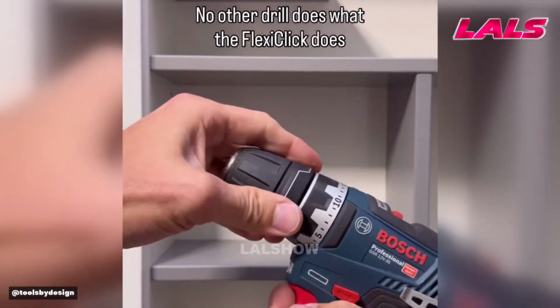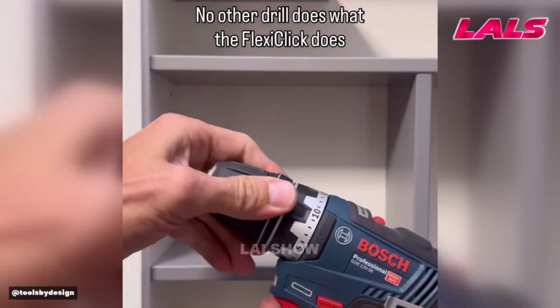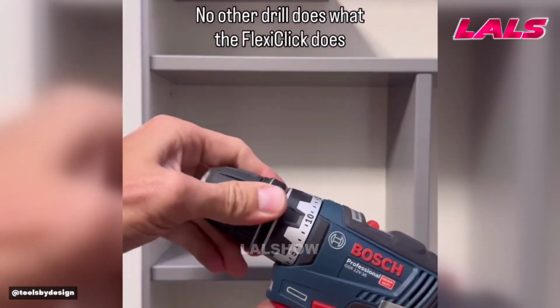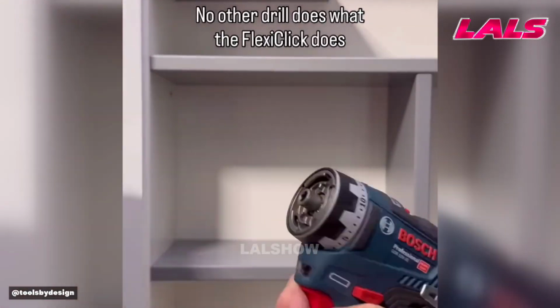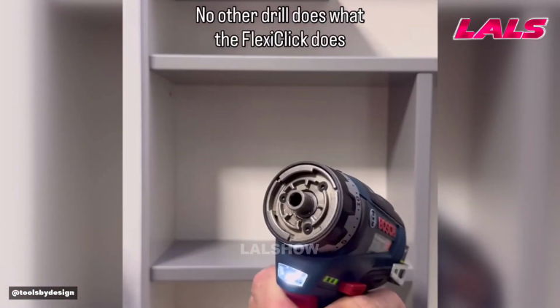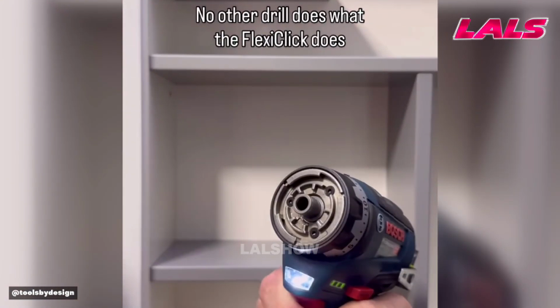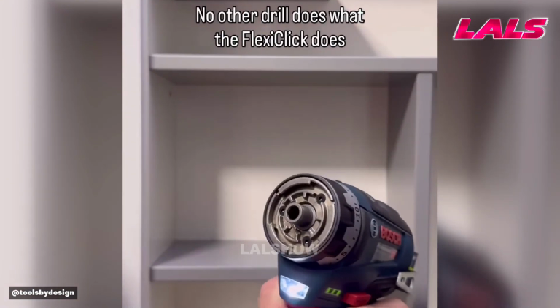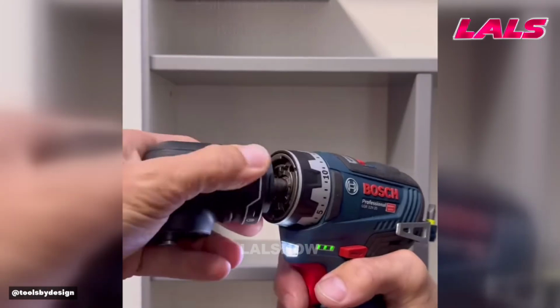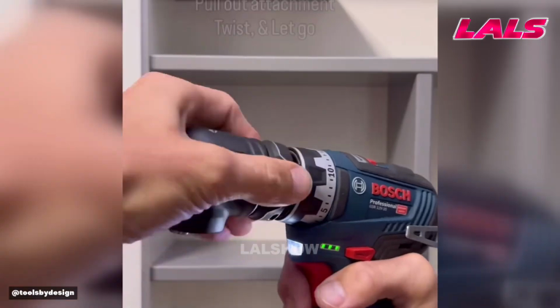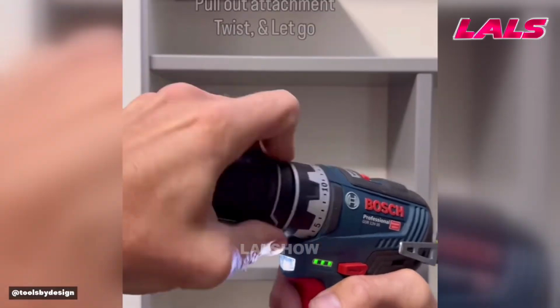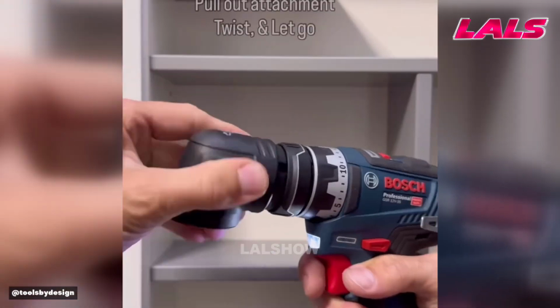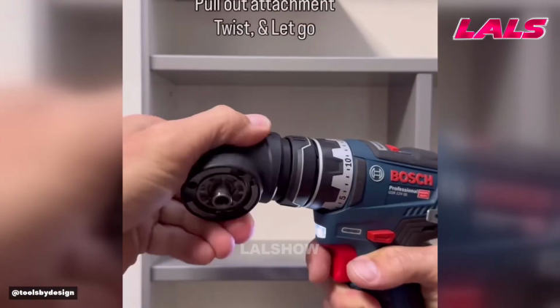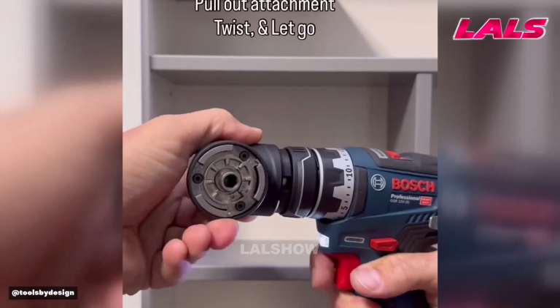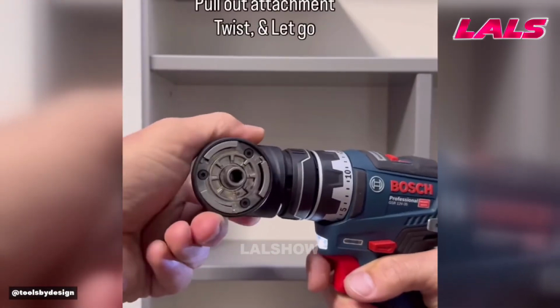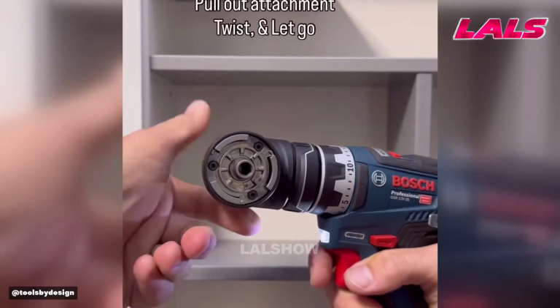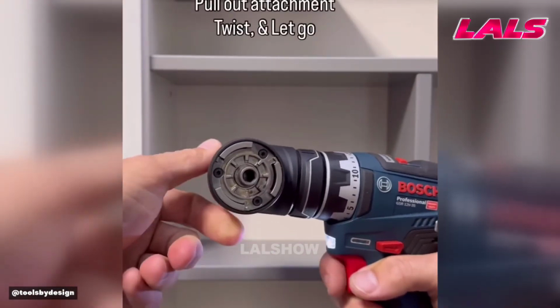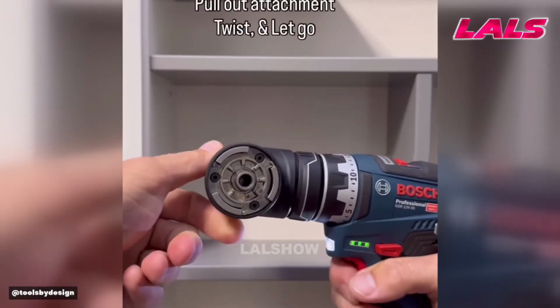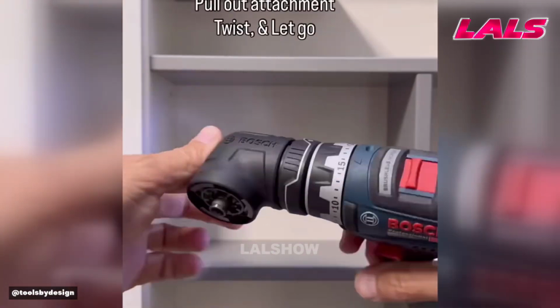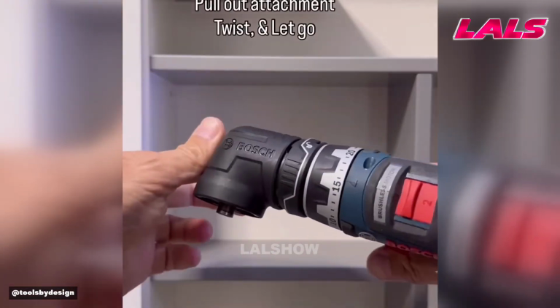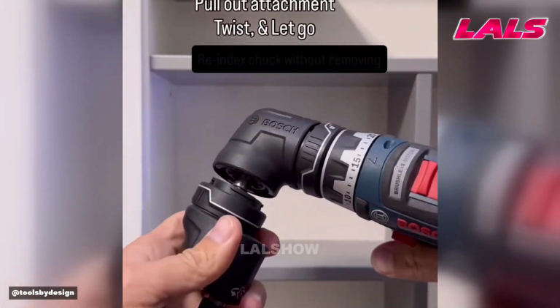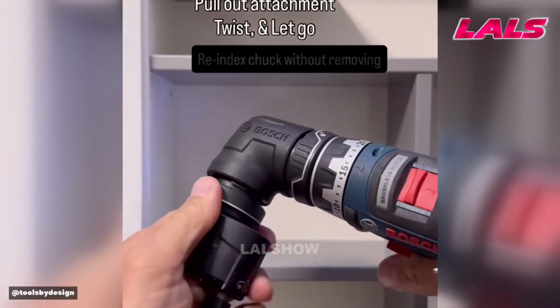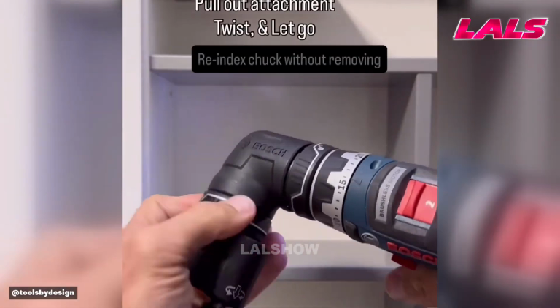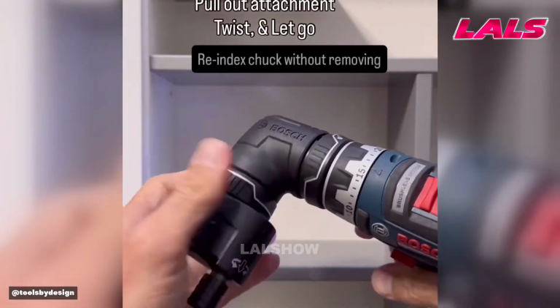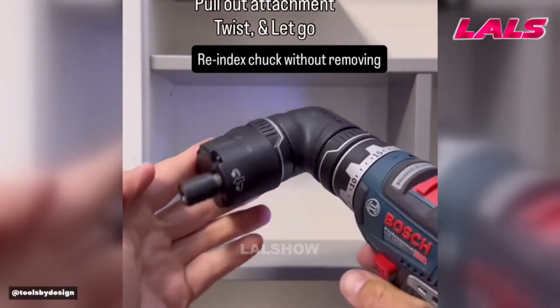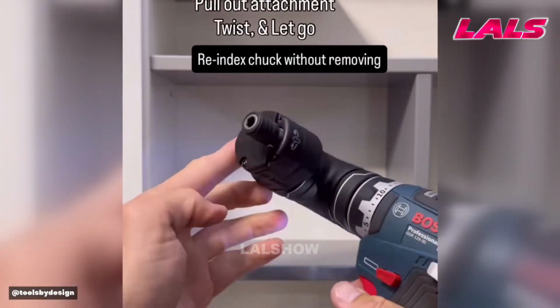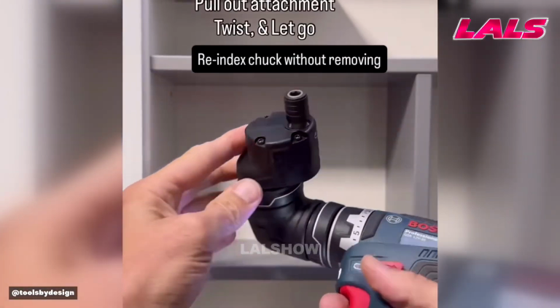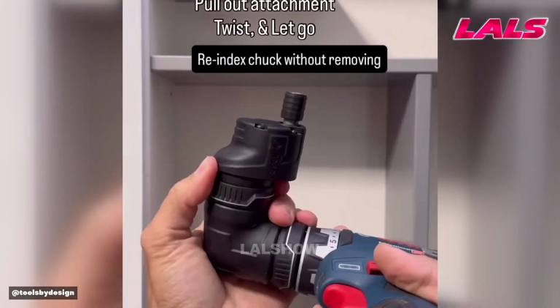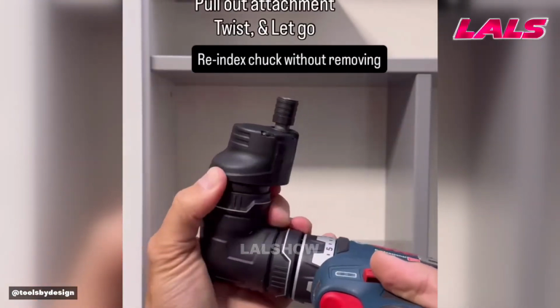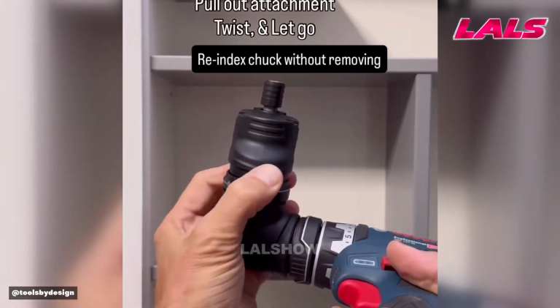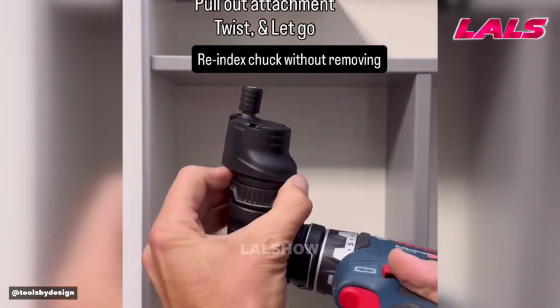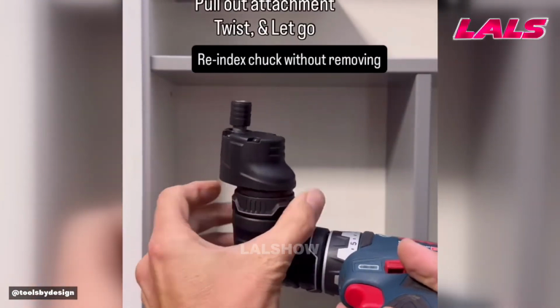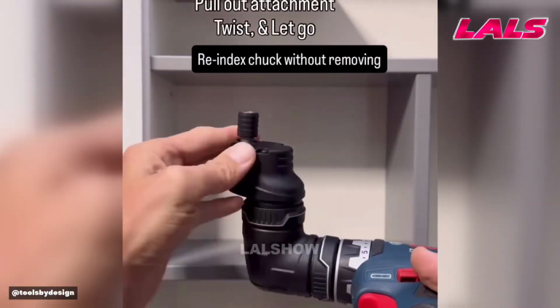A swivel module lets you change orientation in seconds, giving easy access to tight or confined areas.